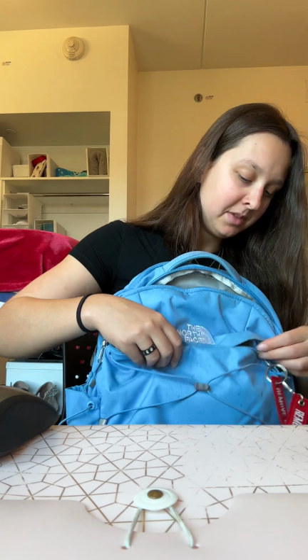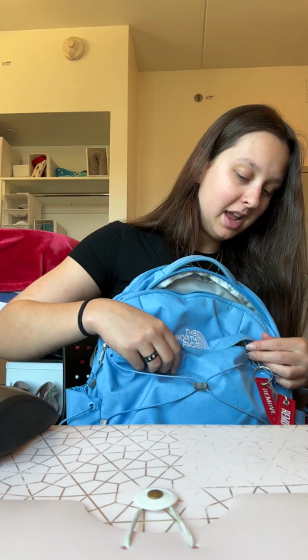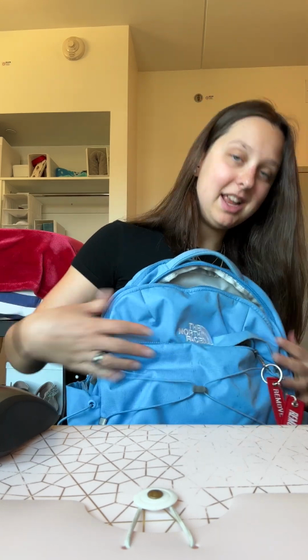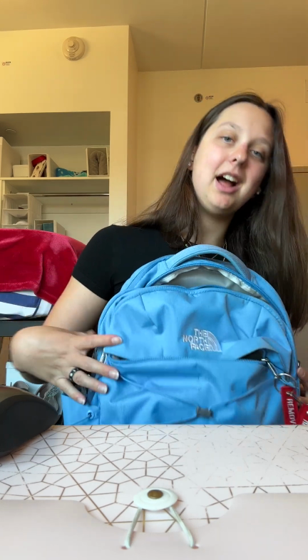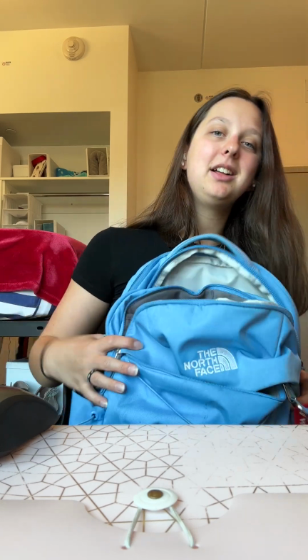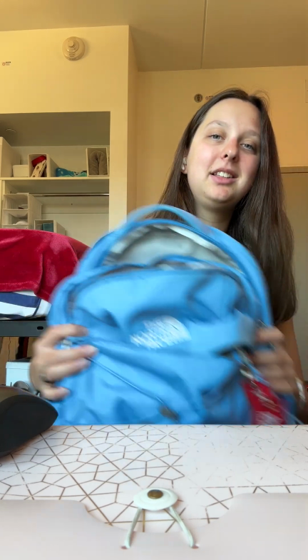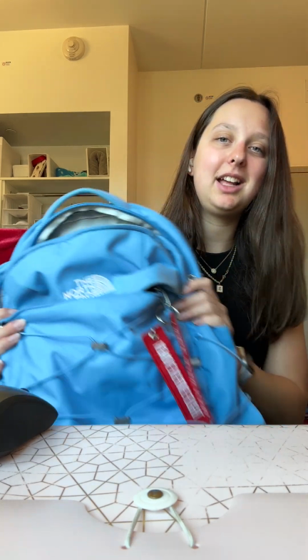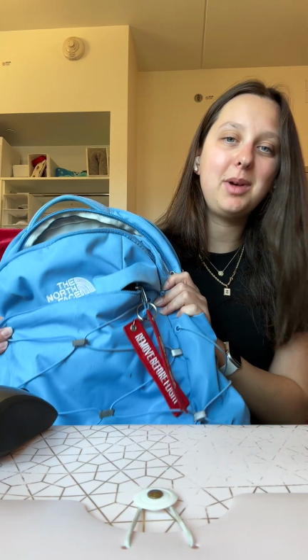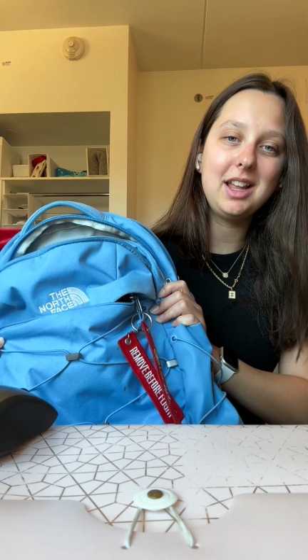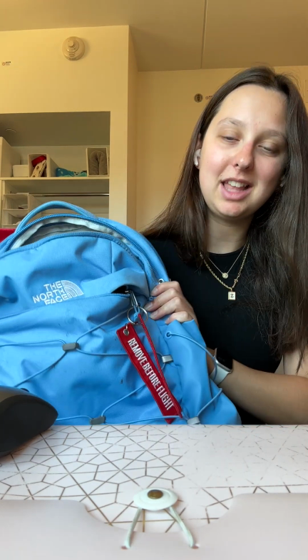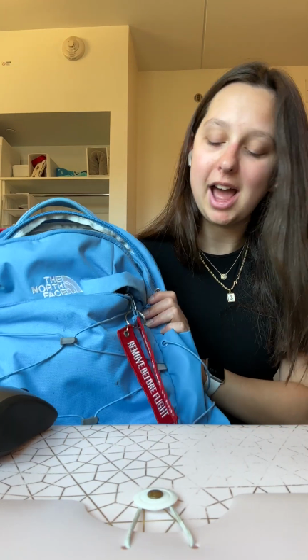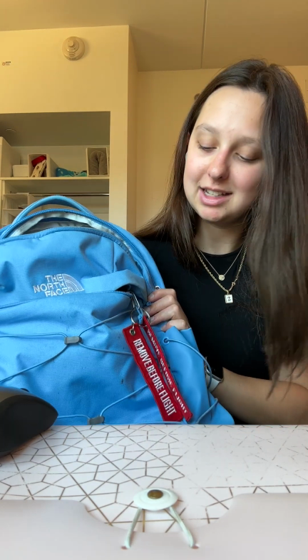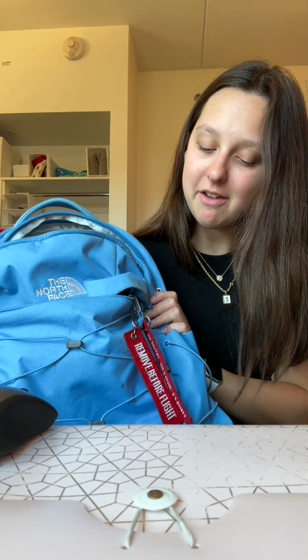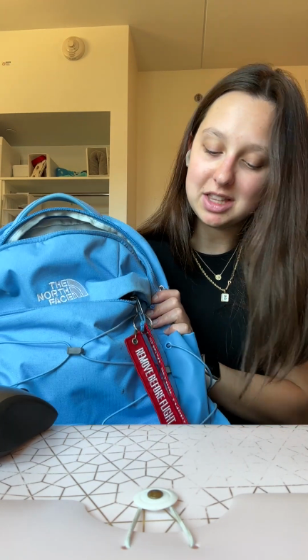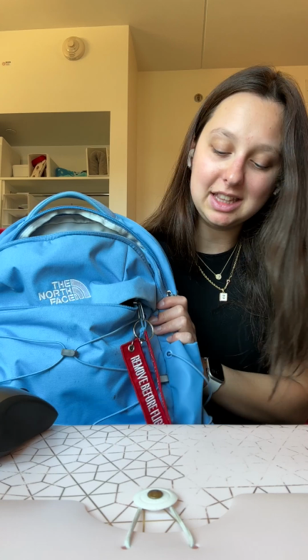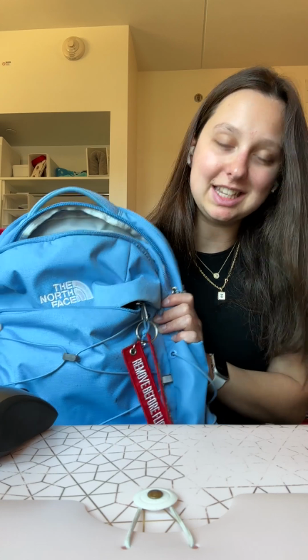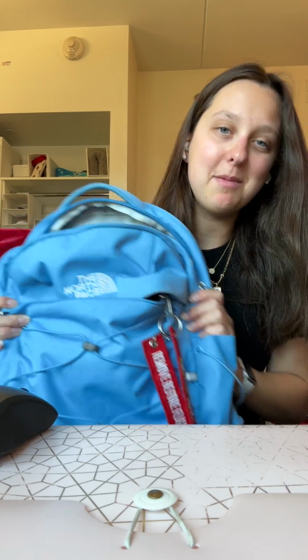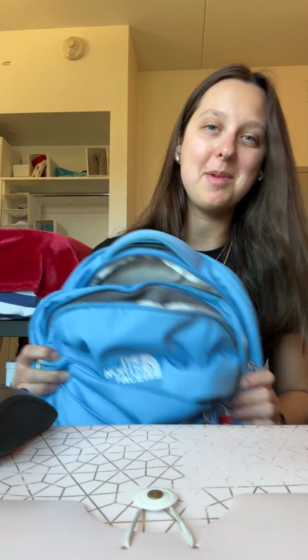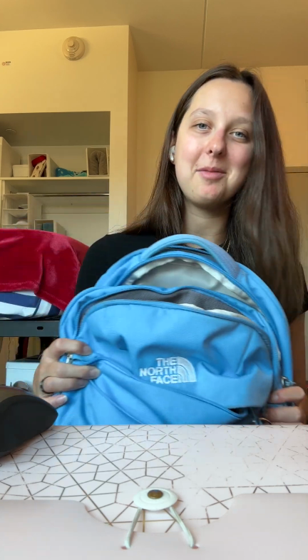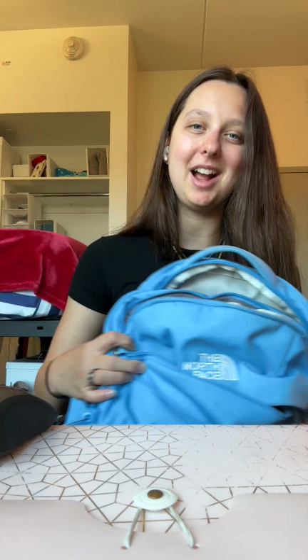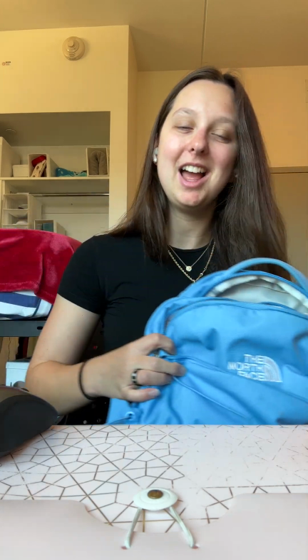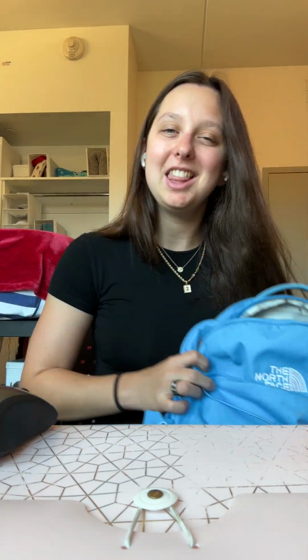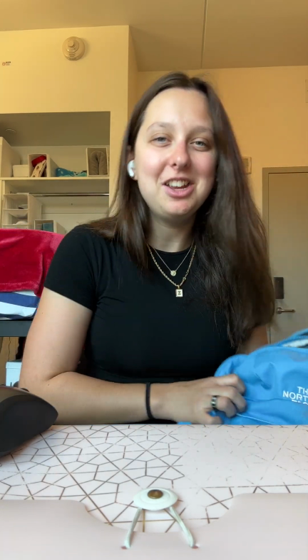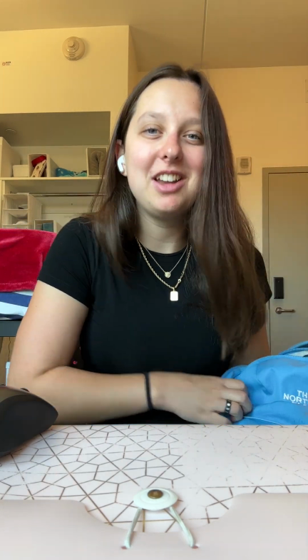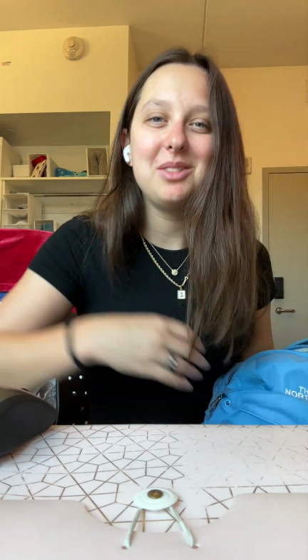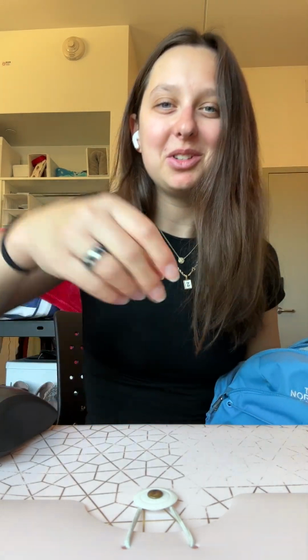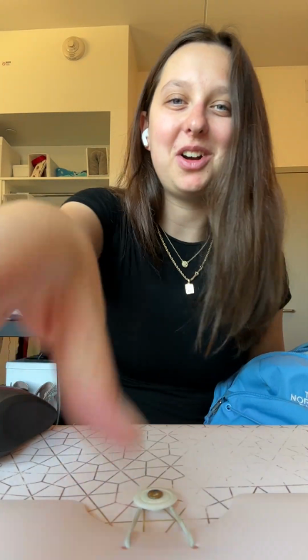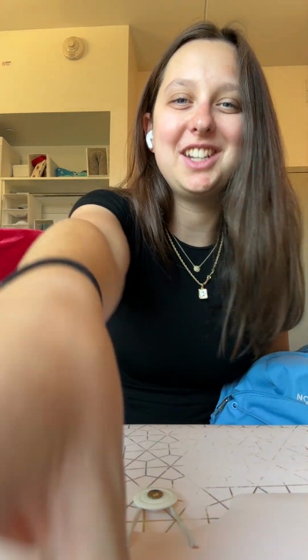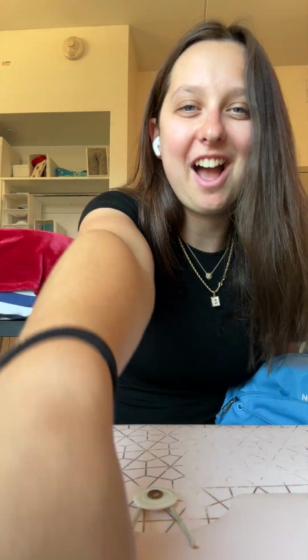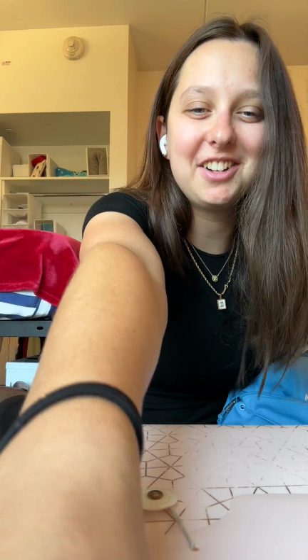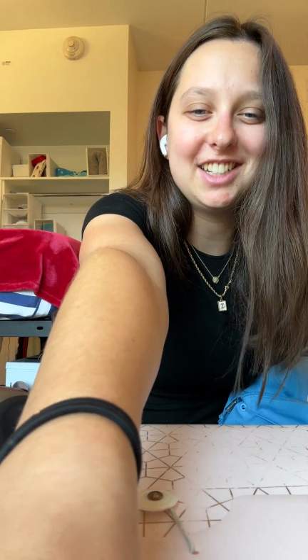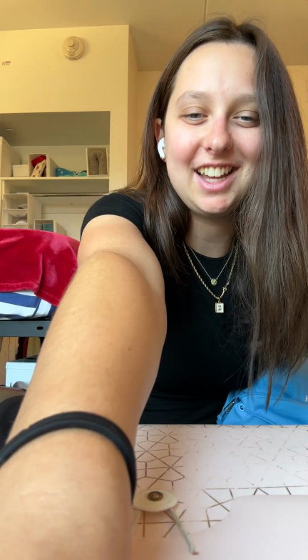Yeah, that's about it — that is everything that's in my backpack. Thank you guys so much for watching. Have a great day, bye!